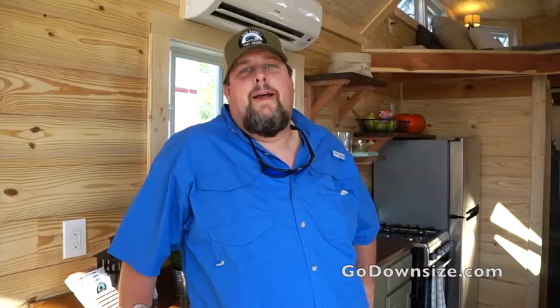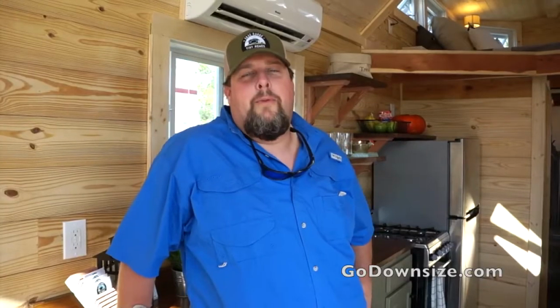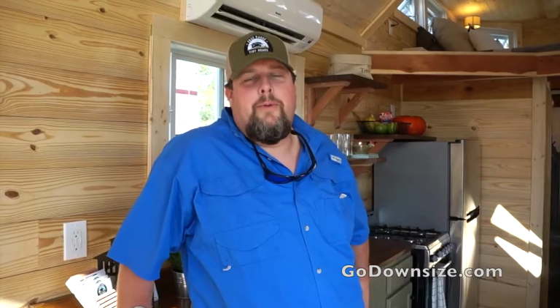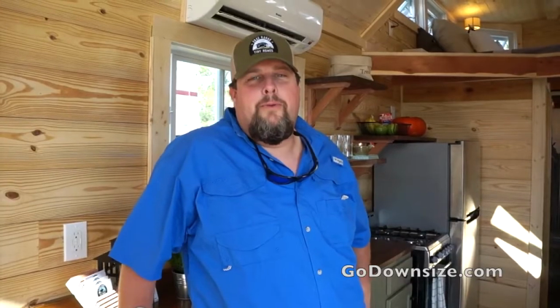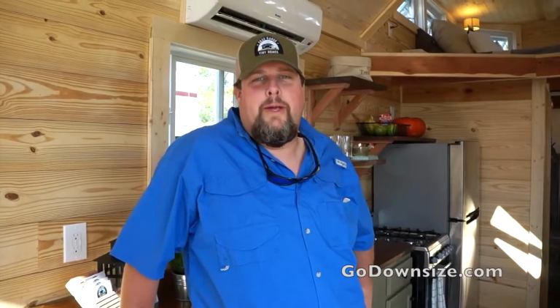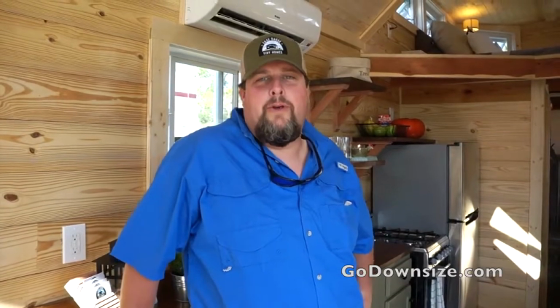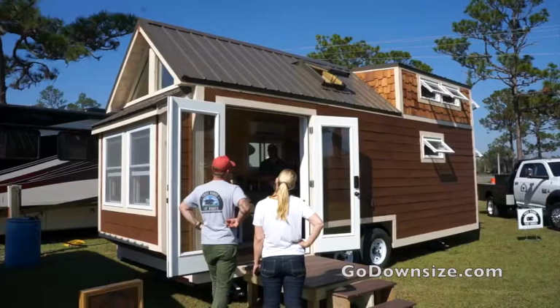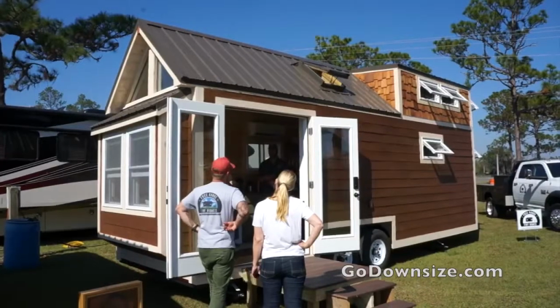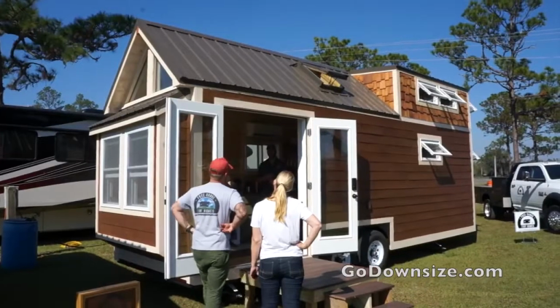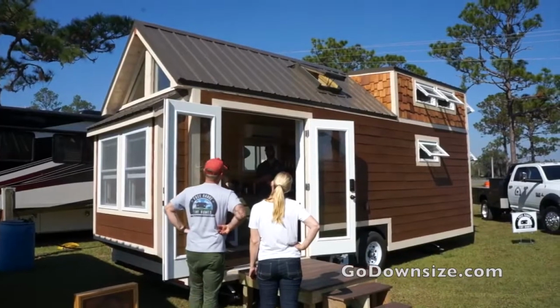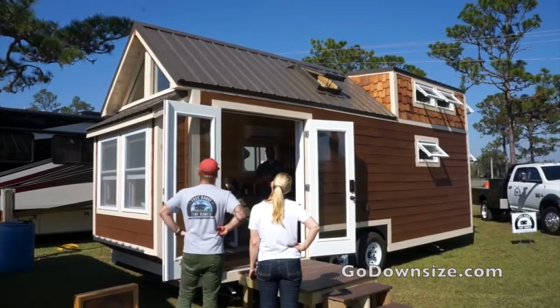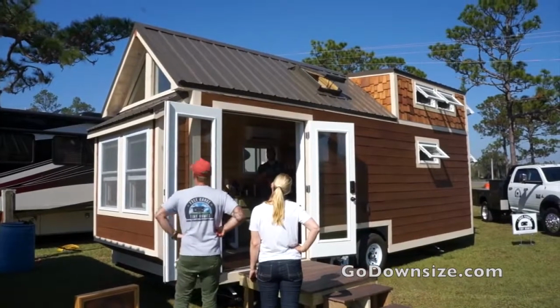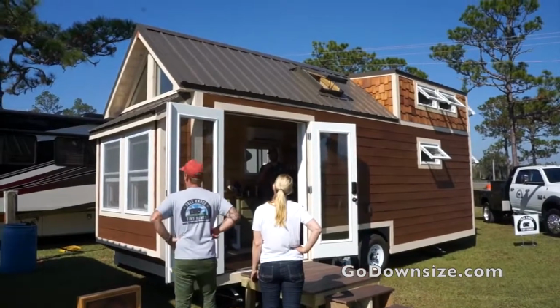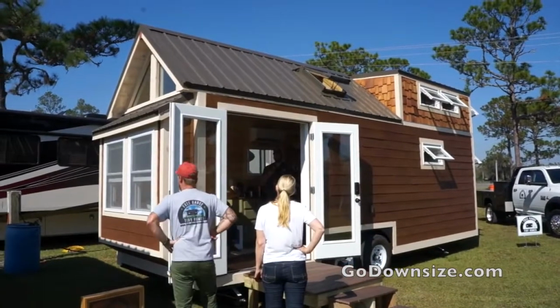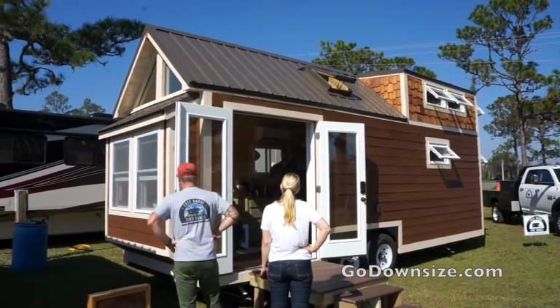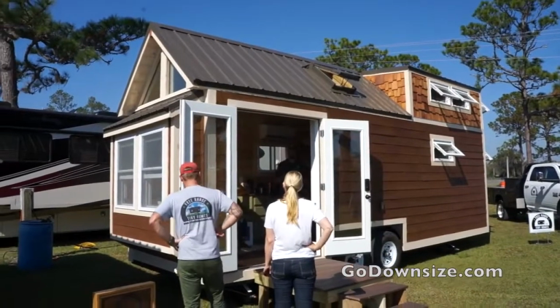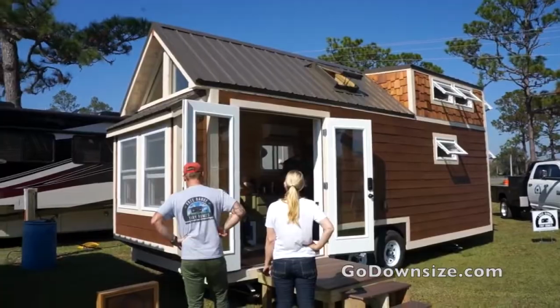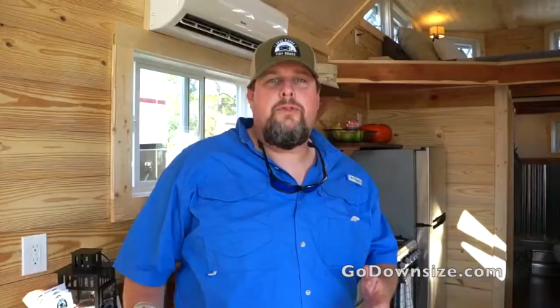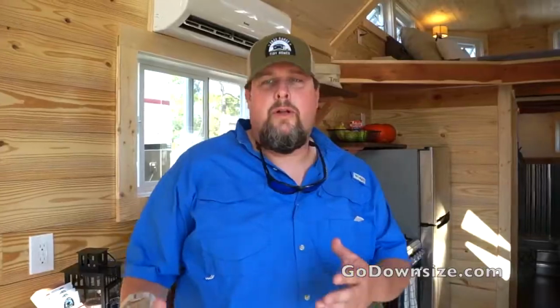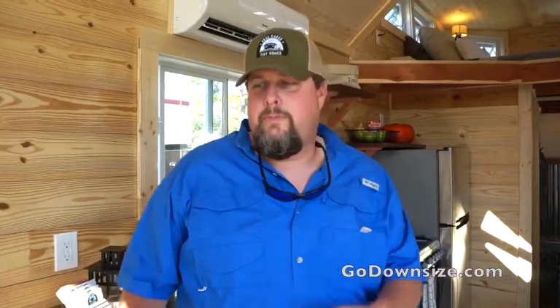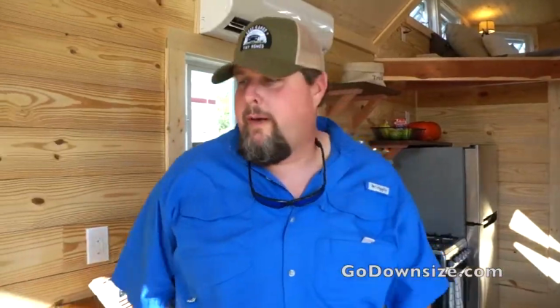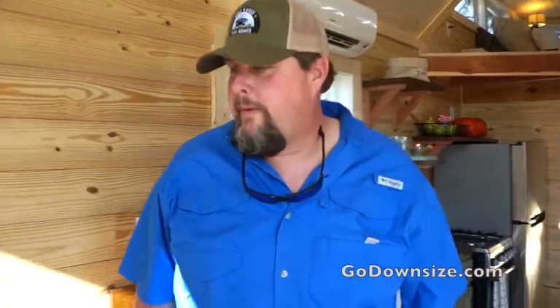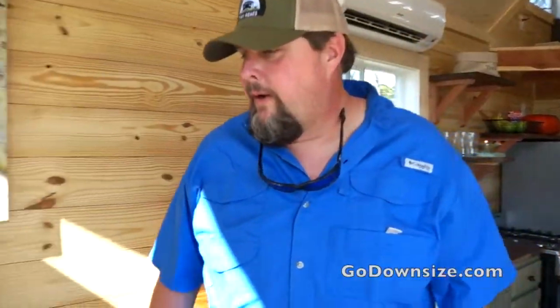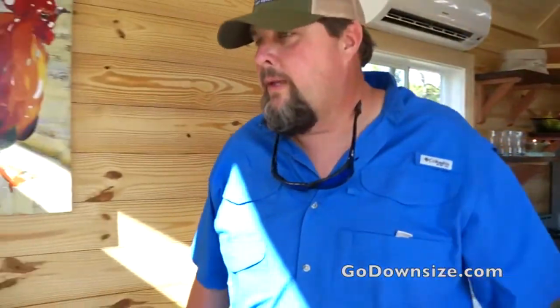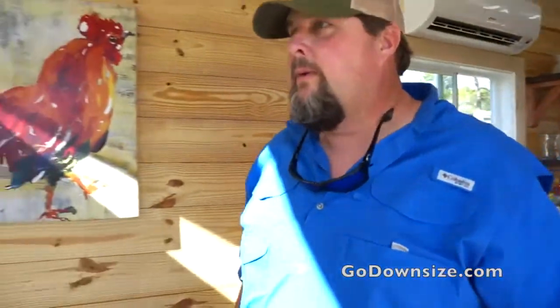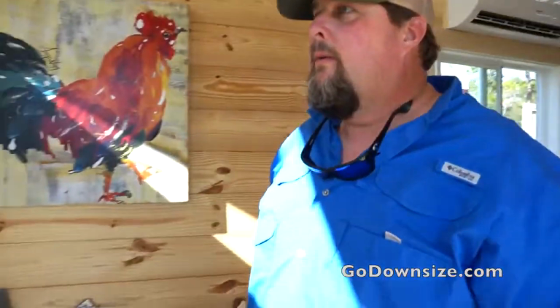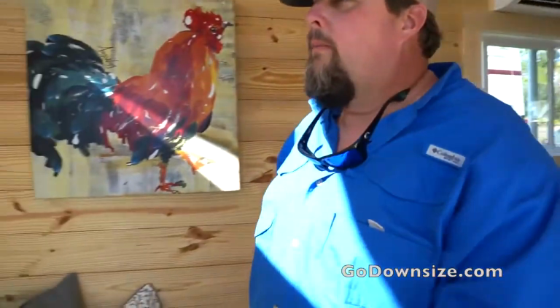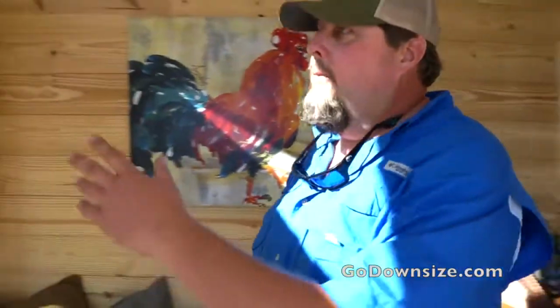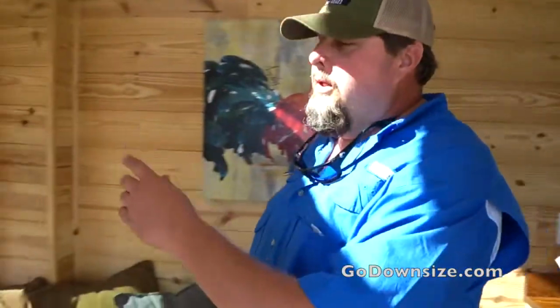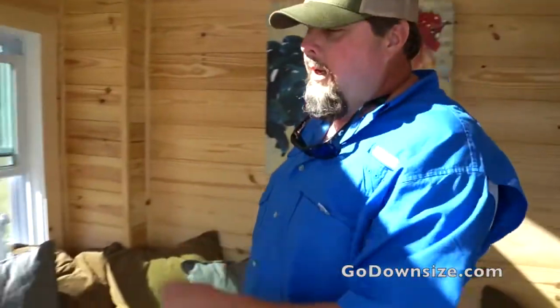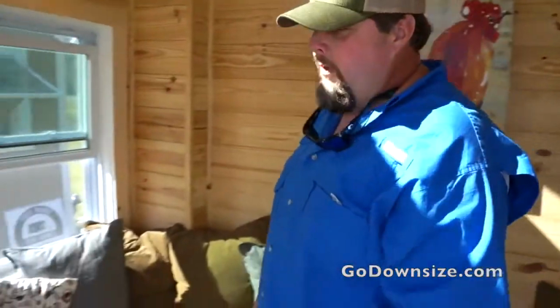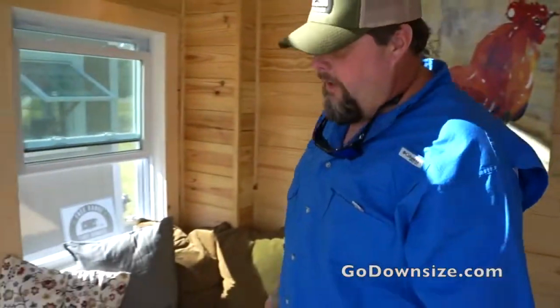Hi, welcome to Free Range Home. What we have here is the Skyline 24. We'll start on this bottom end right here with these bay windows.